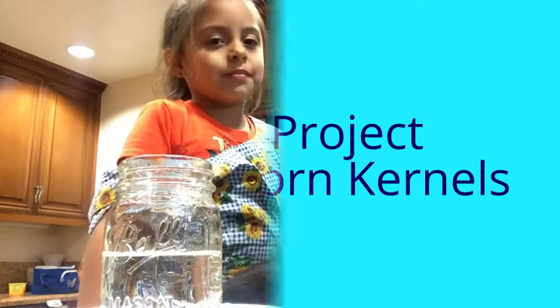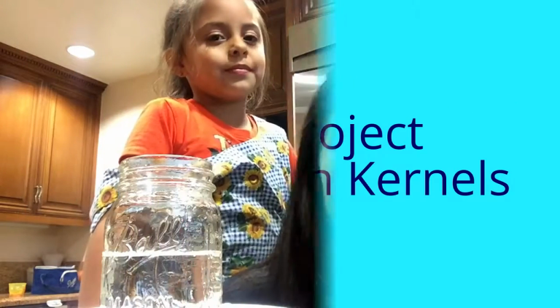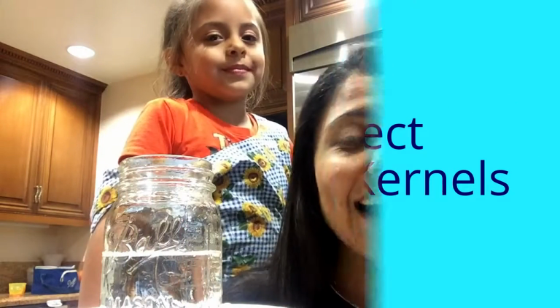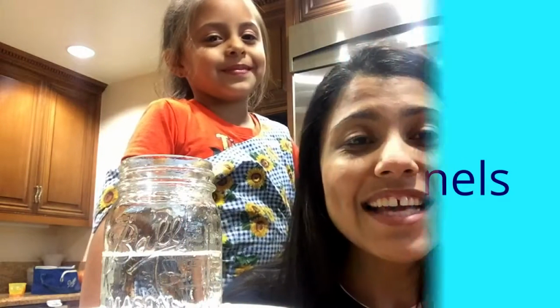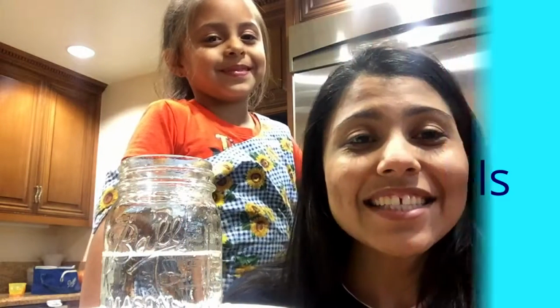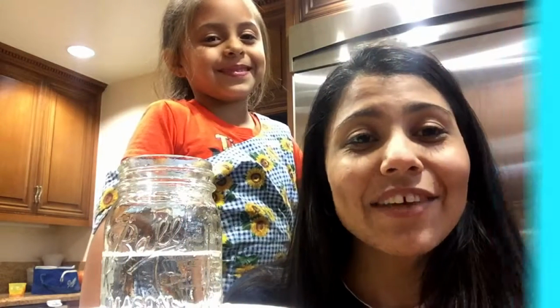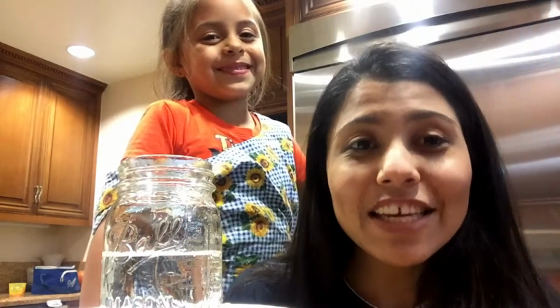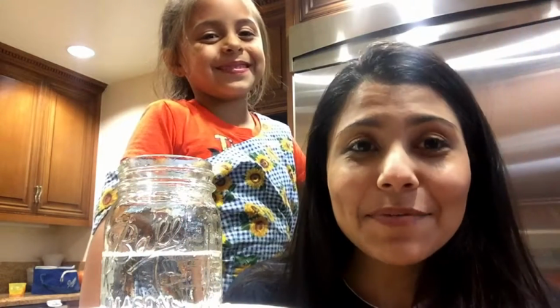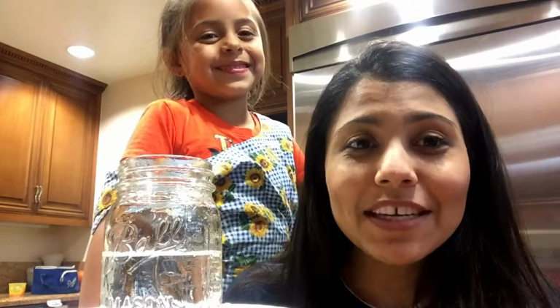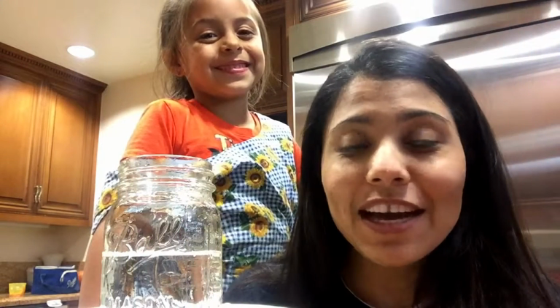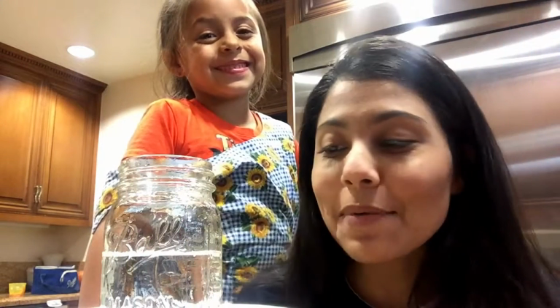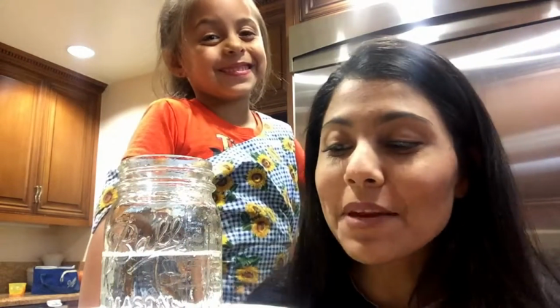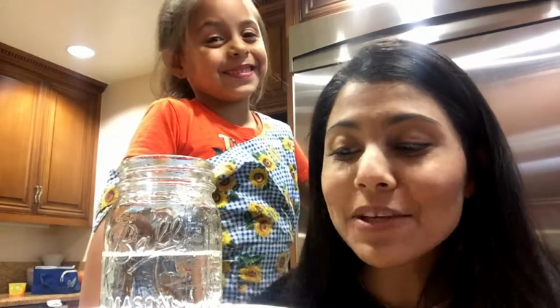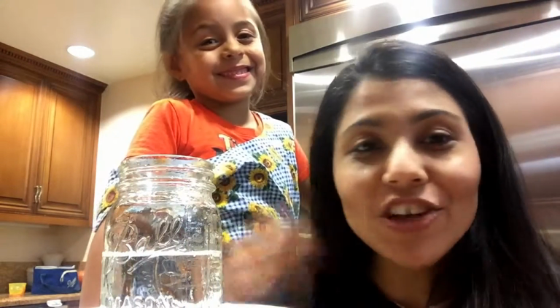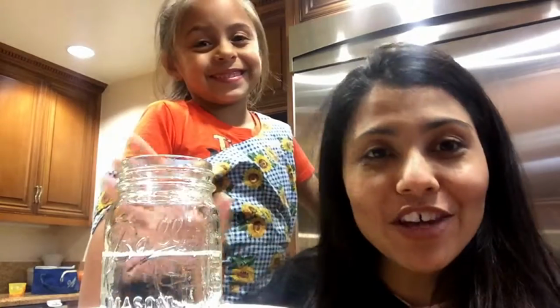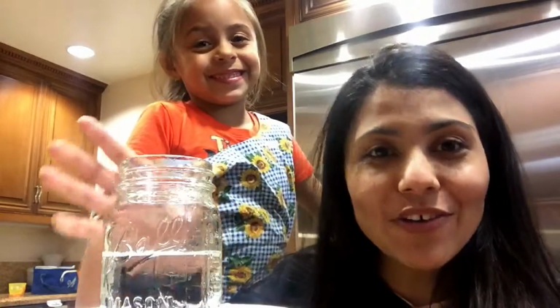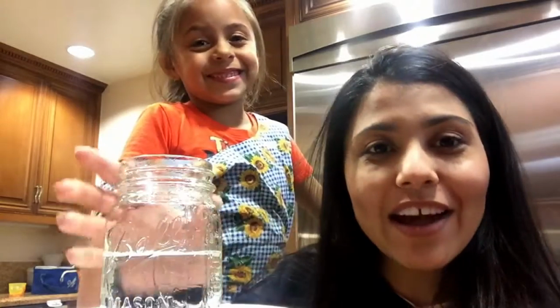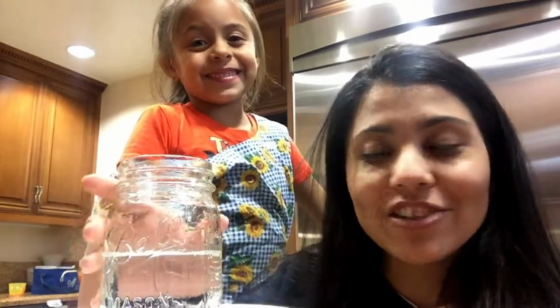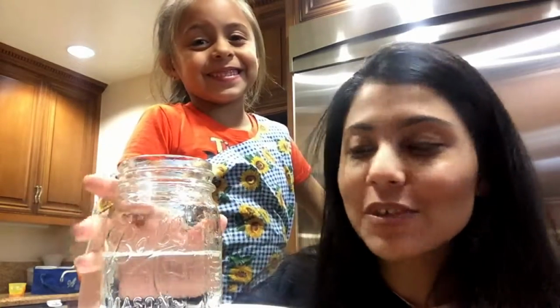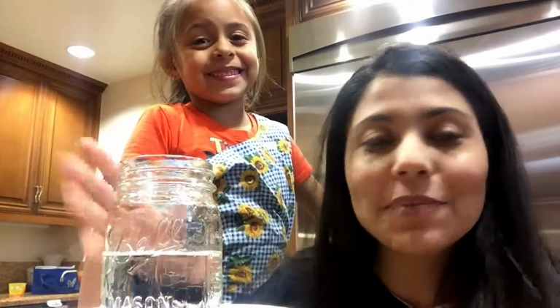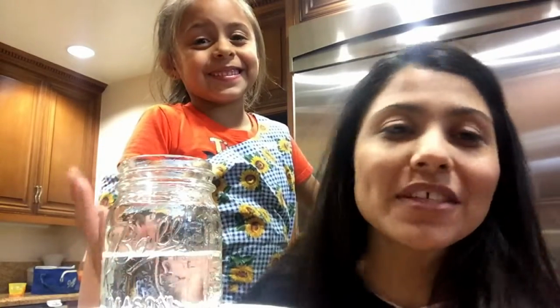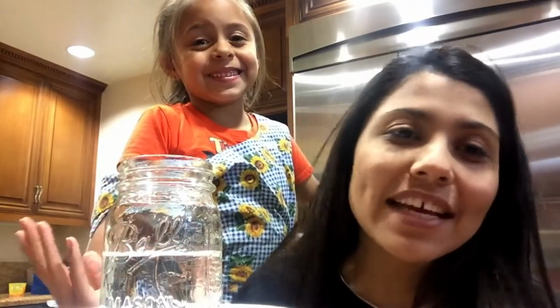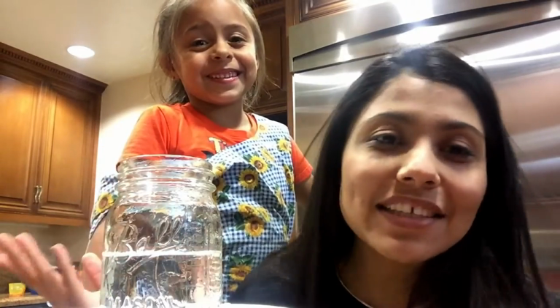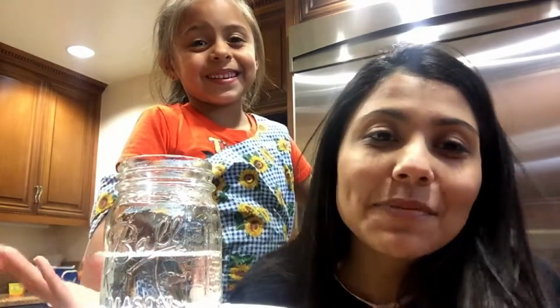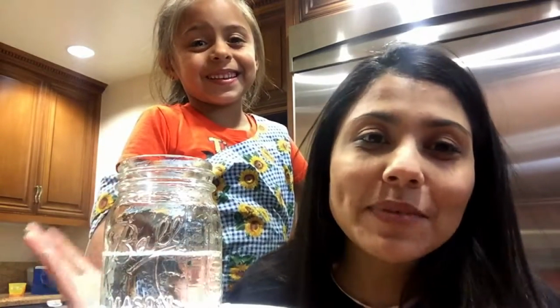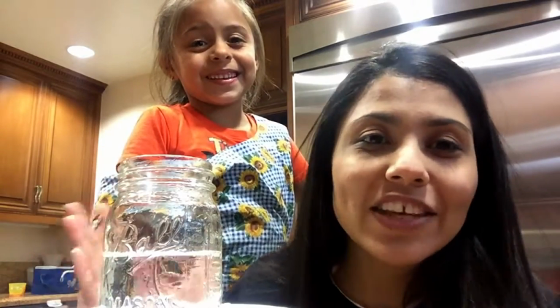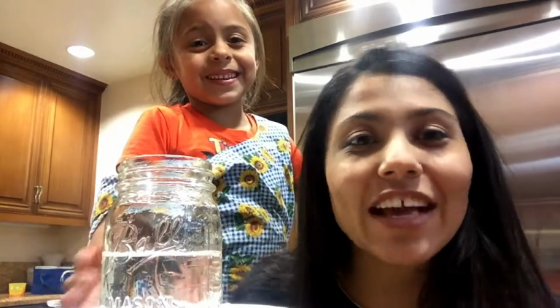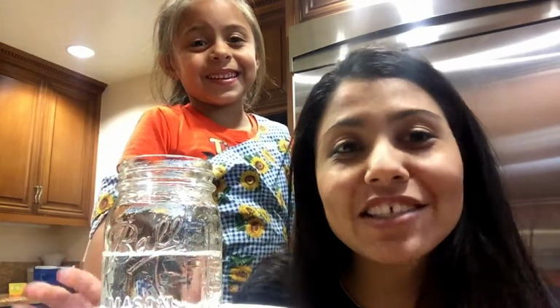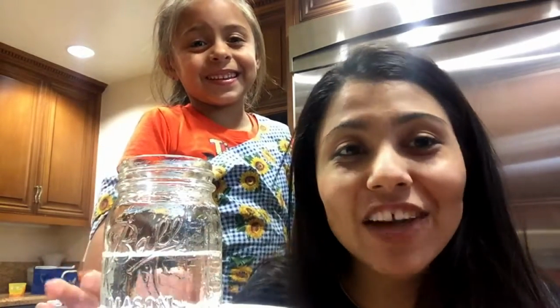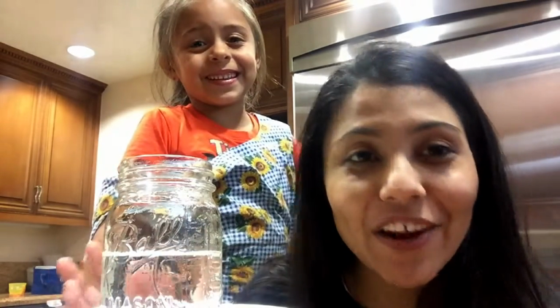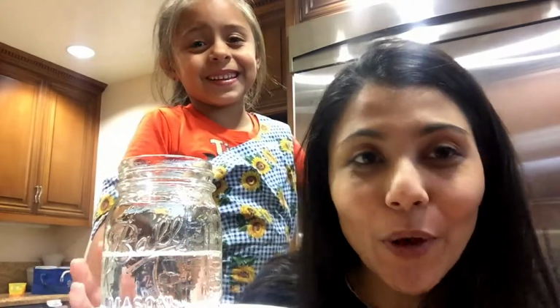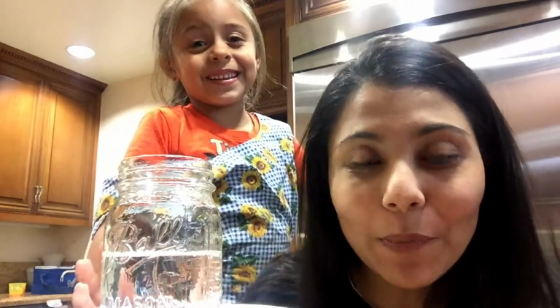Hey guys! Today I'm going to be showing you how to do a simple science experiment that you guys can try at home.